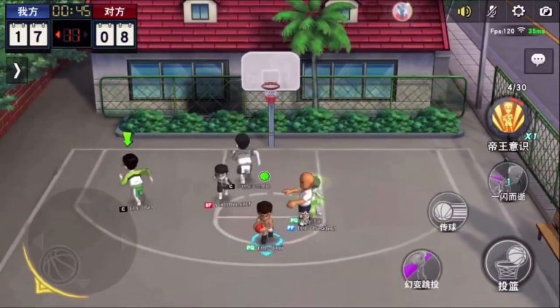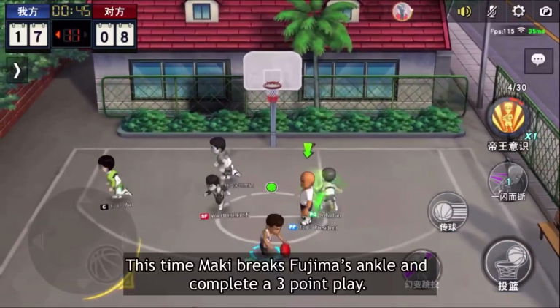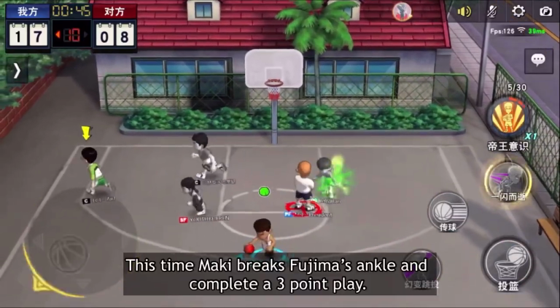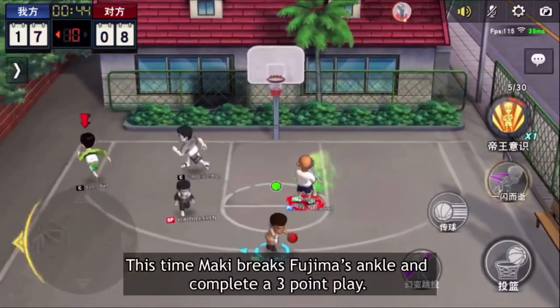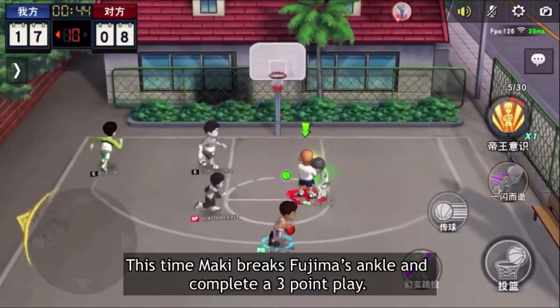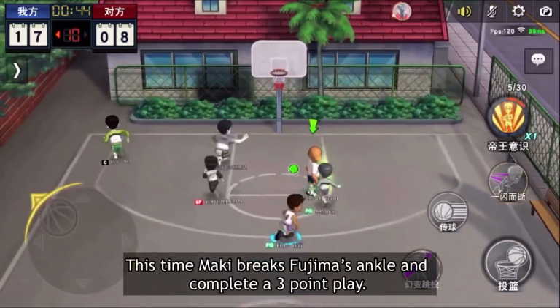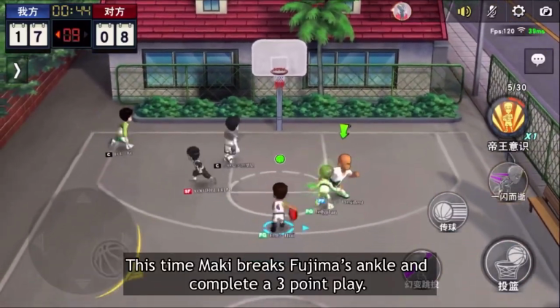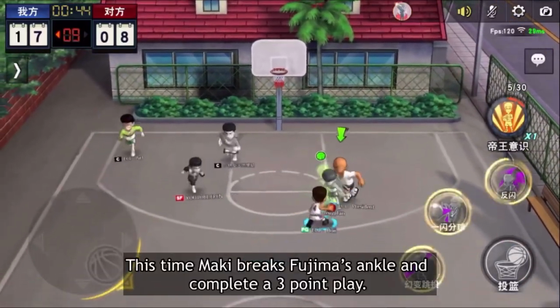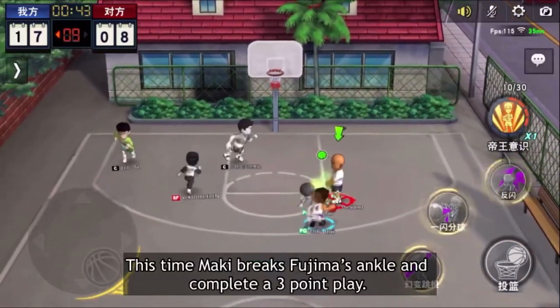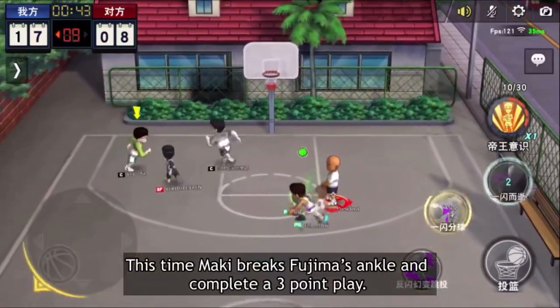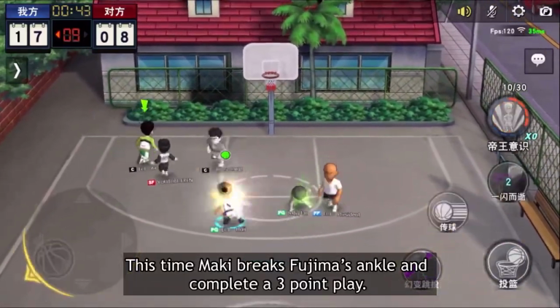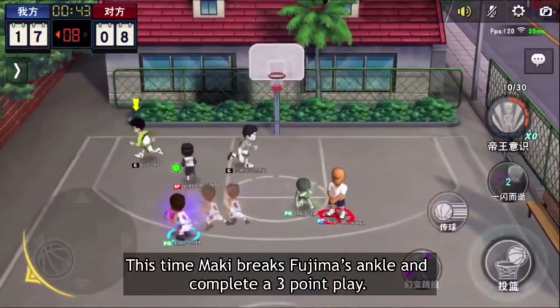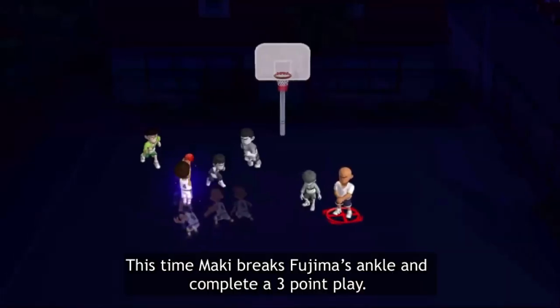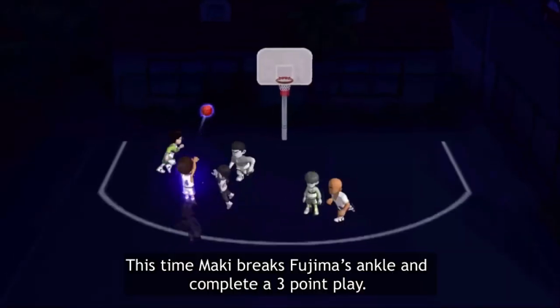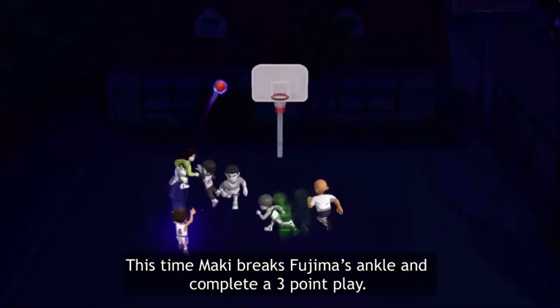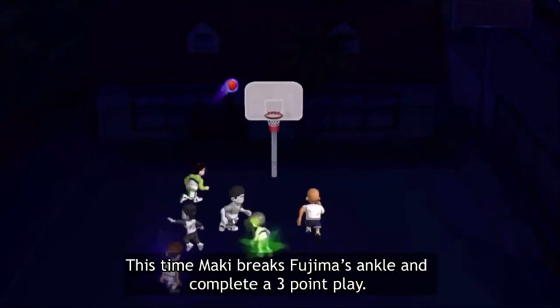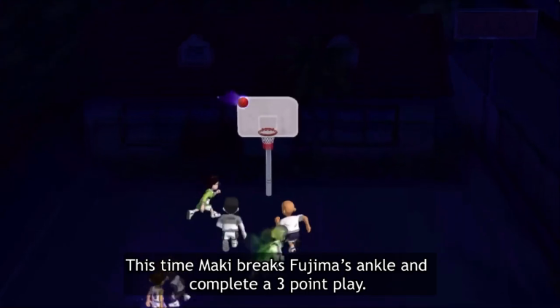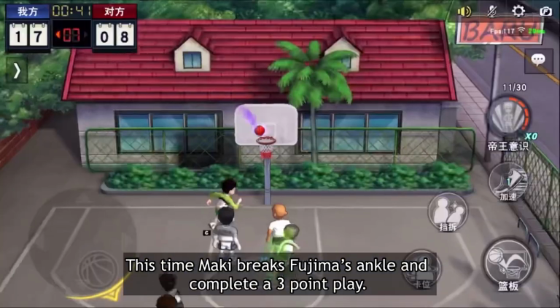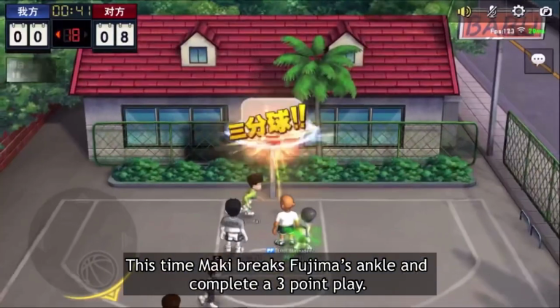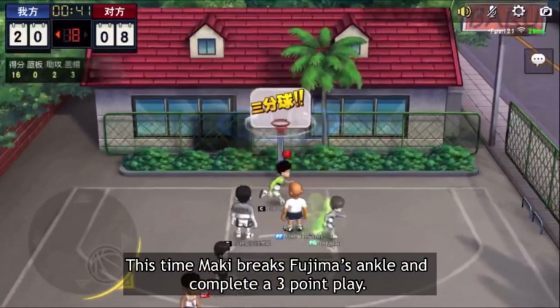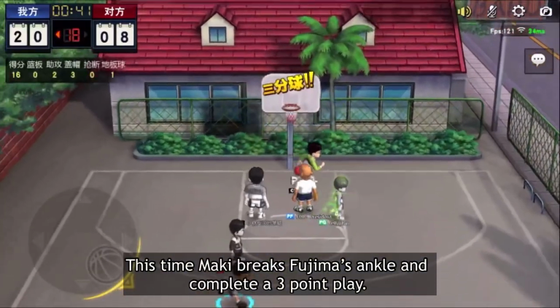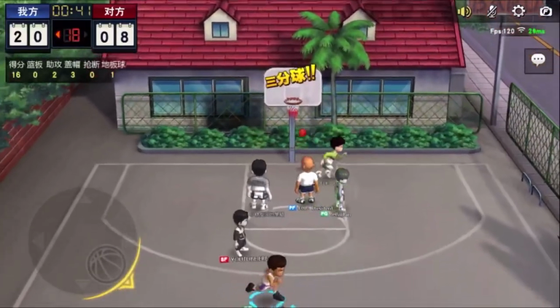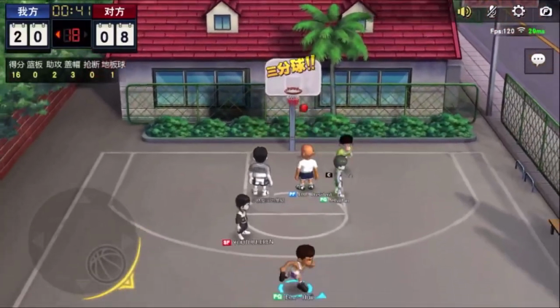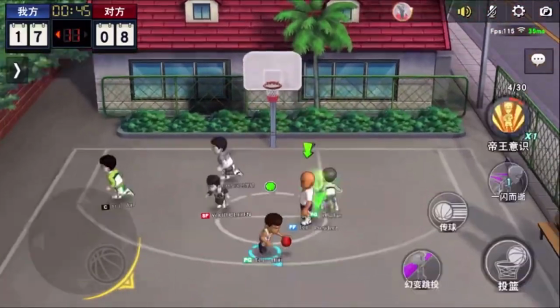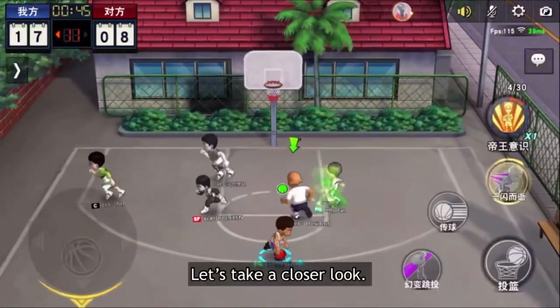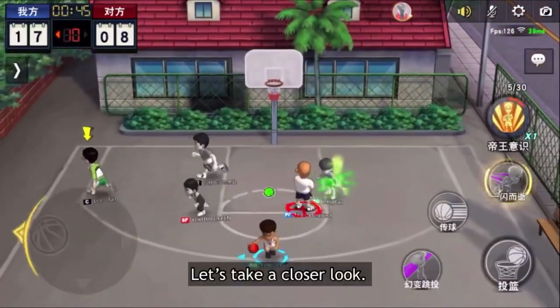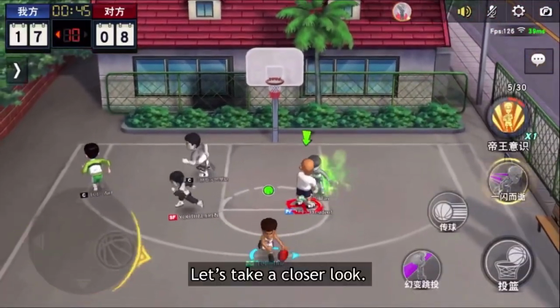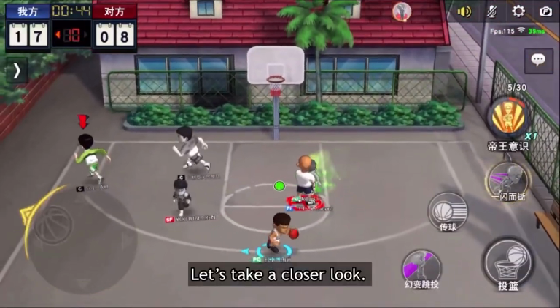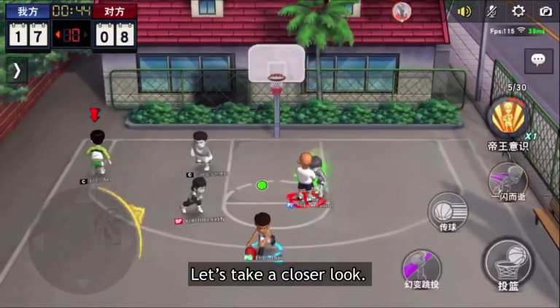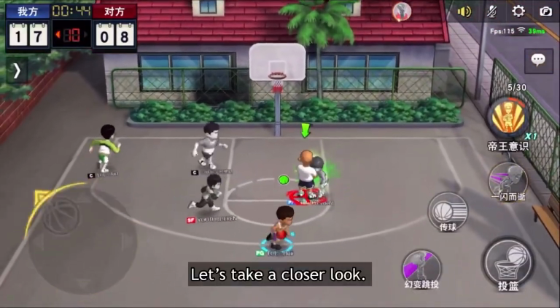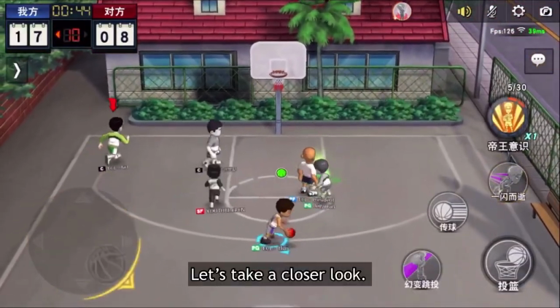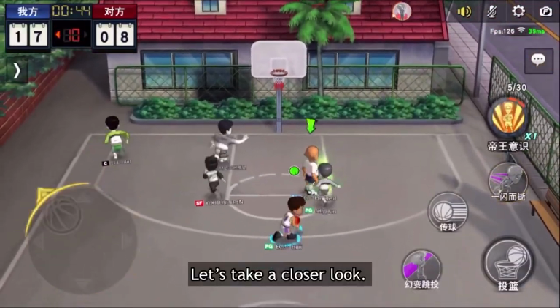This time Maki breaks Fujima's ankle and completes a three-point play. Let's take a closer look.